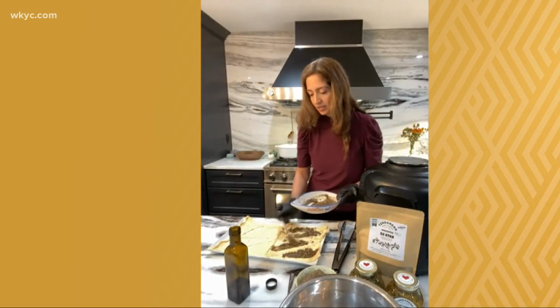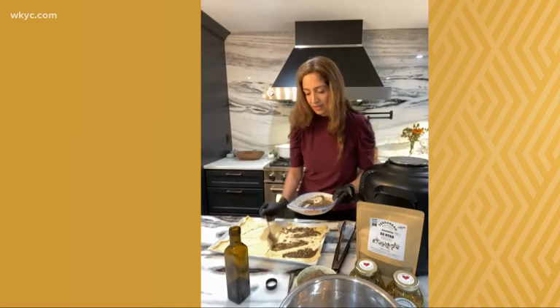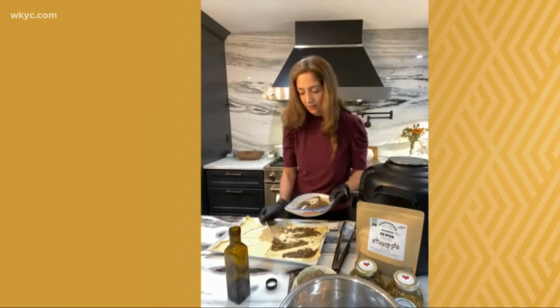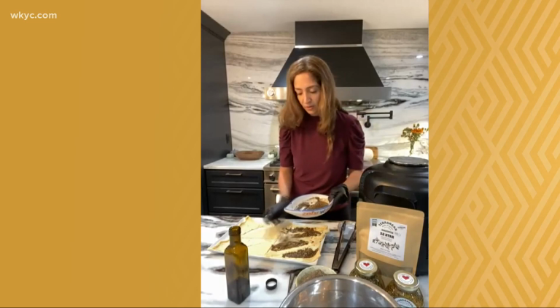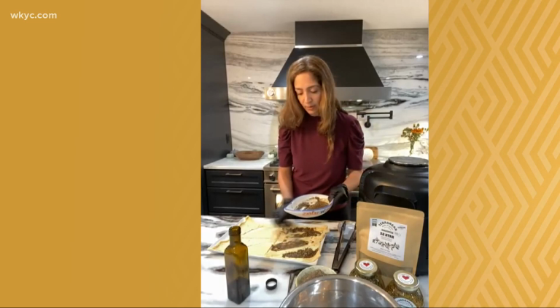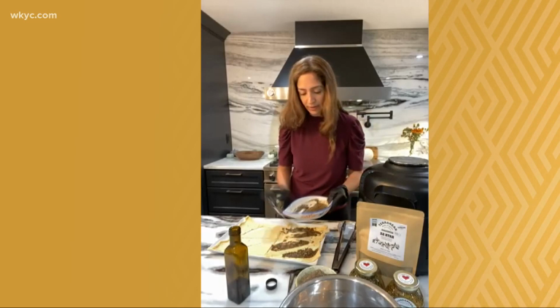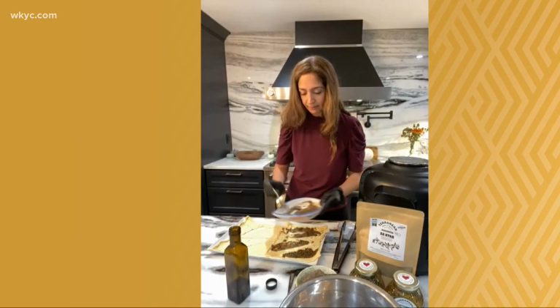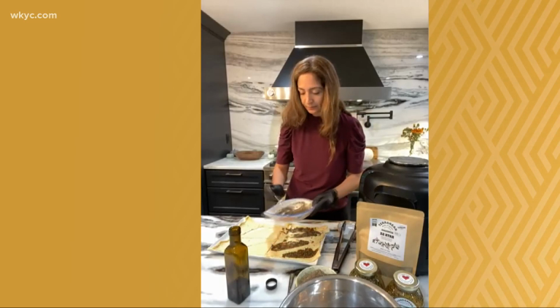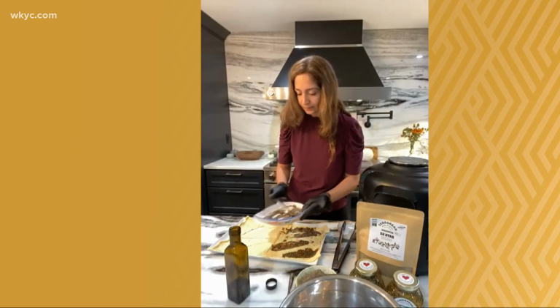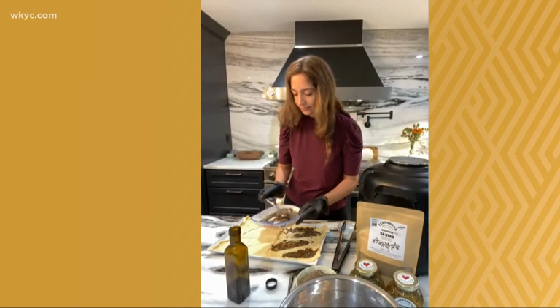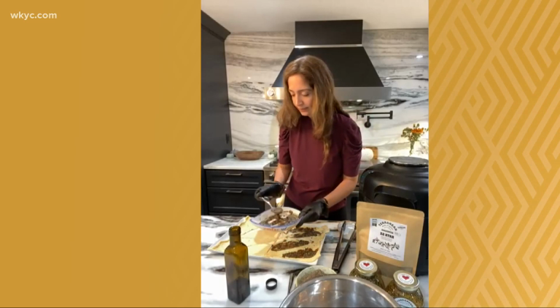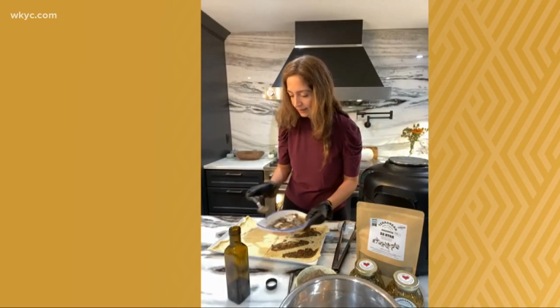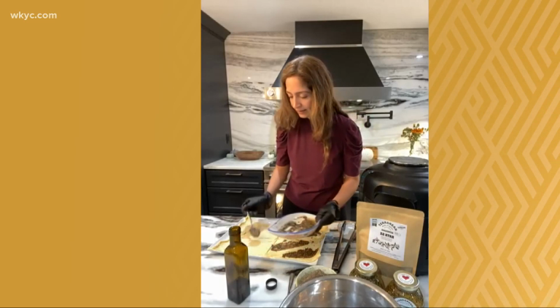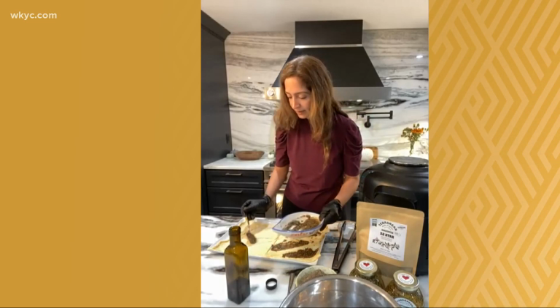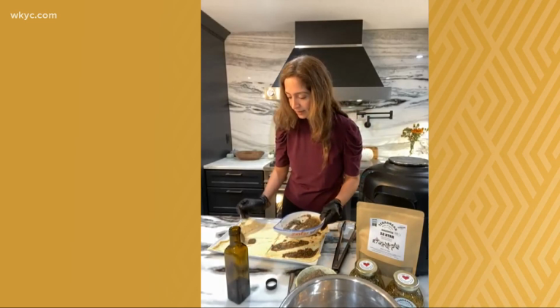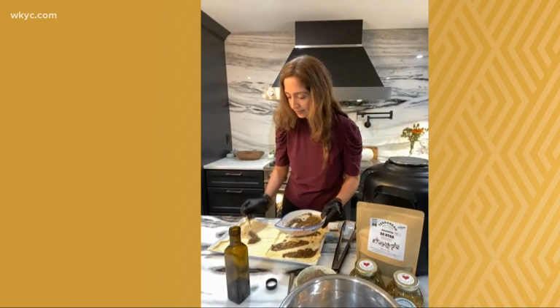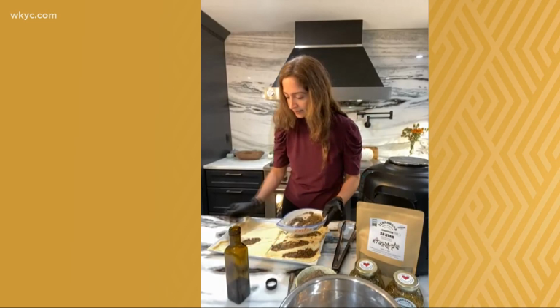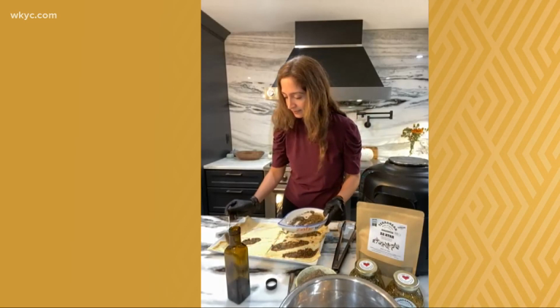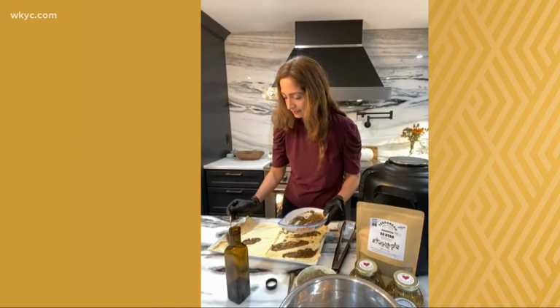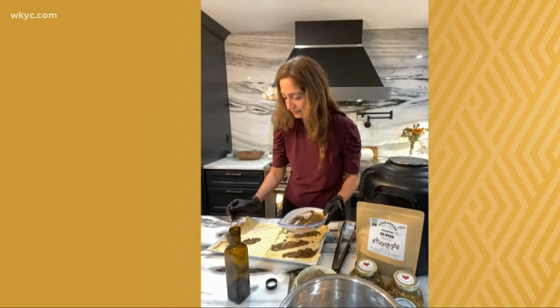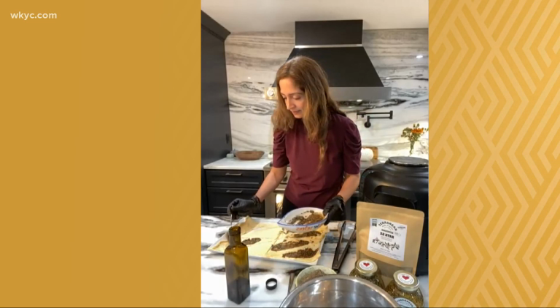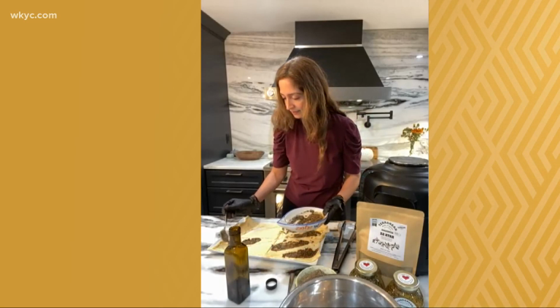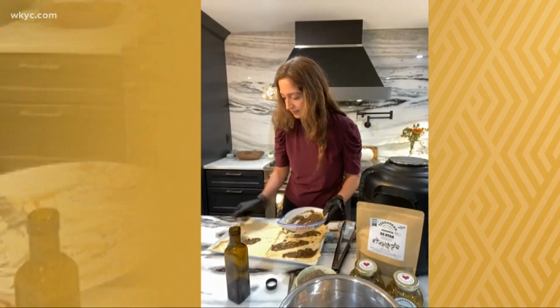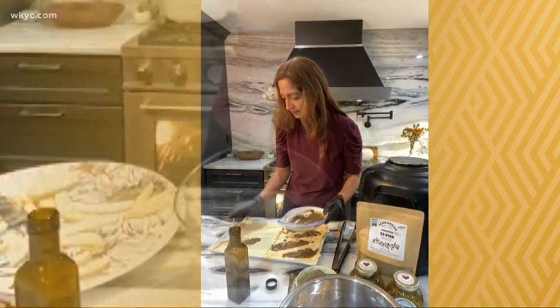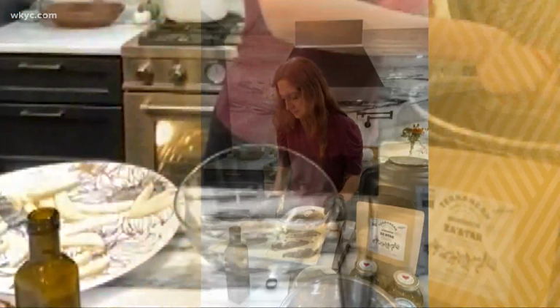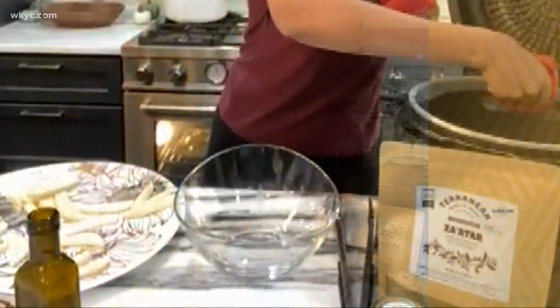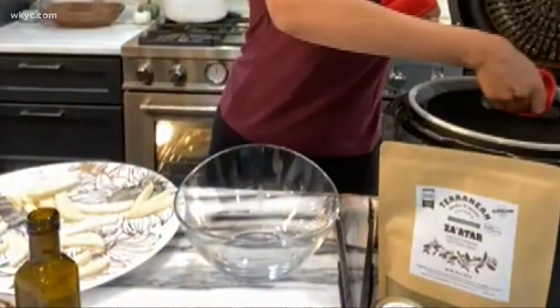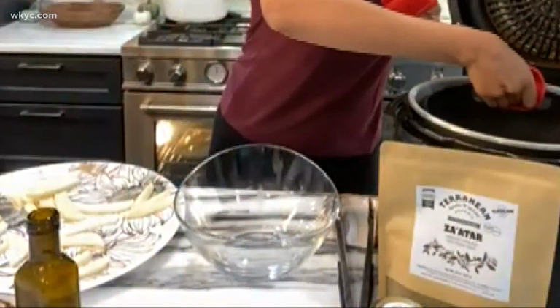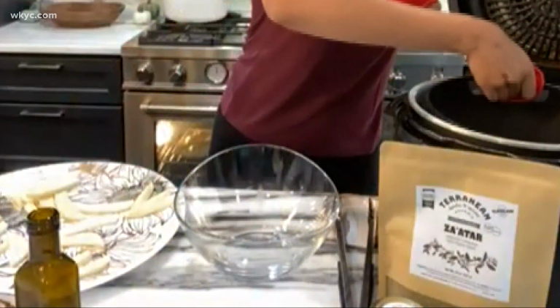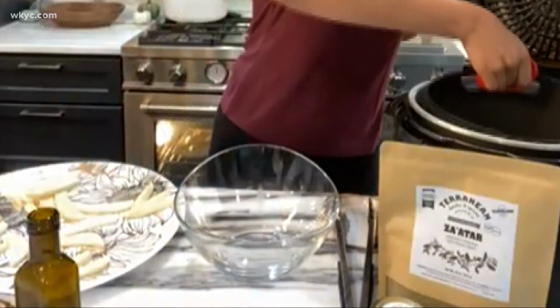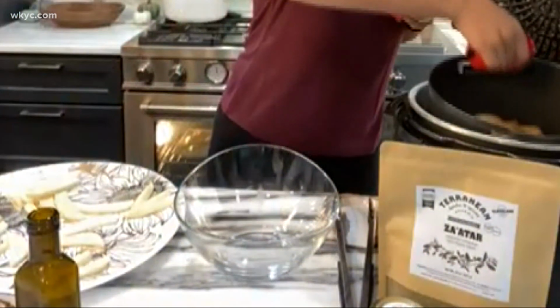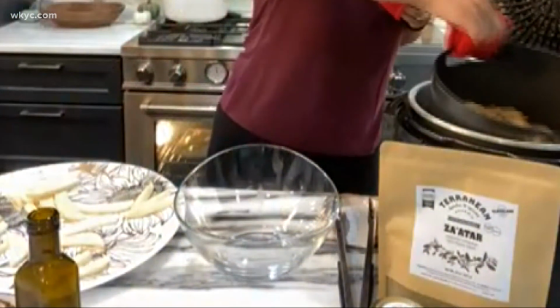This is something really fun to make at home with the kids. Tina says she makes it for her kids for breakfast — there you go, if you're looking for an idea.